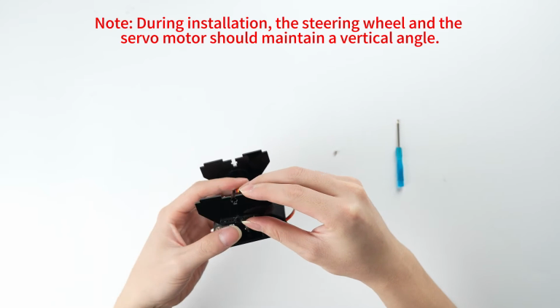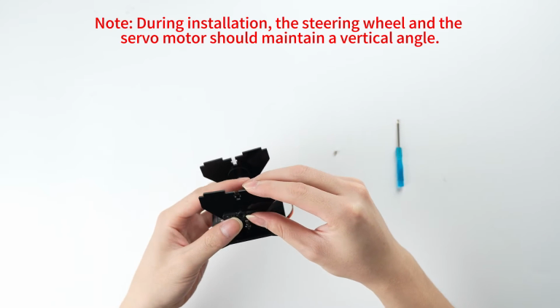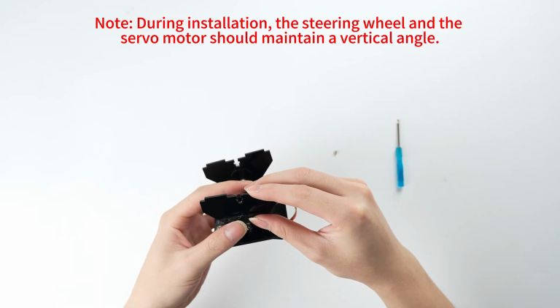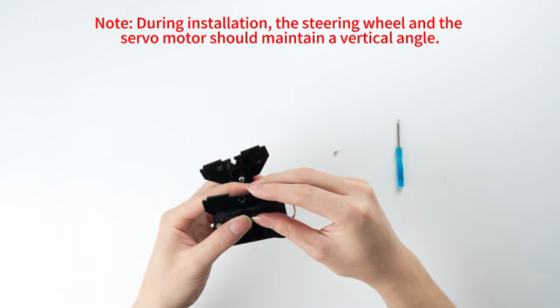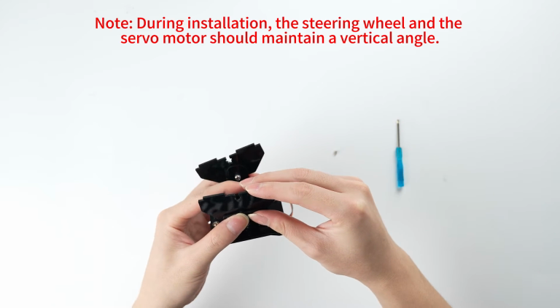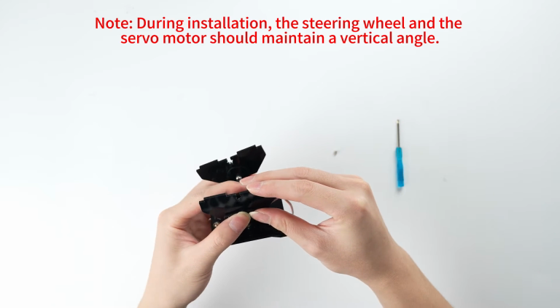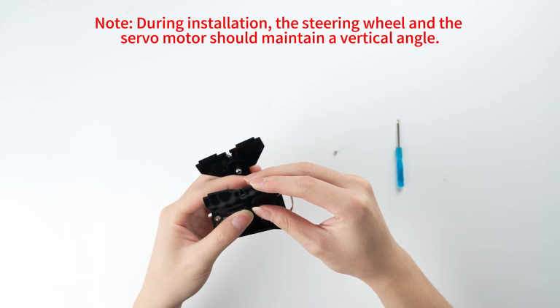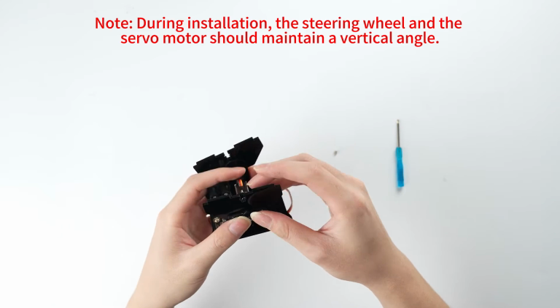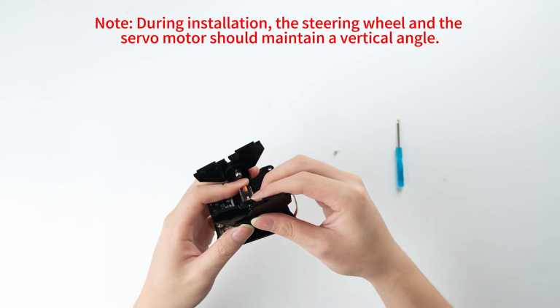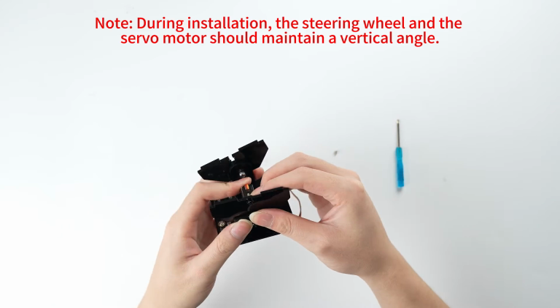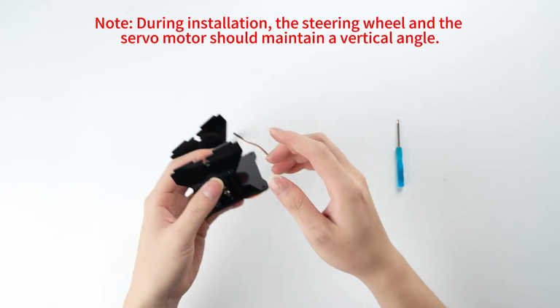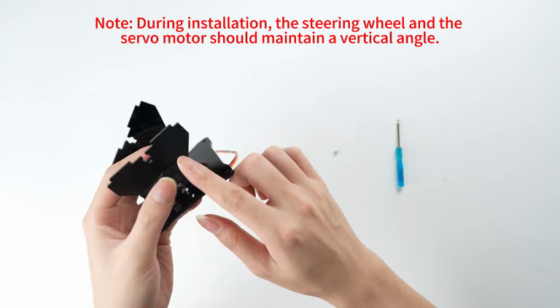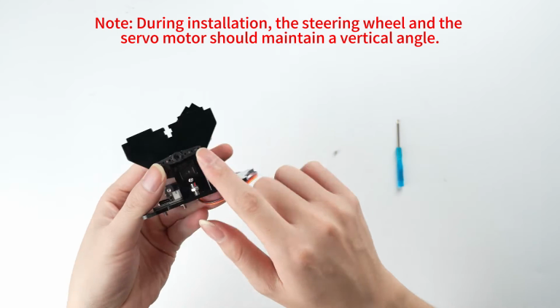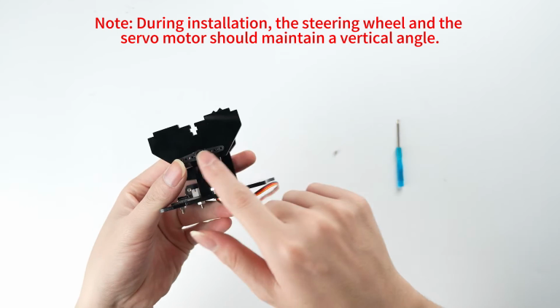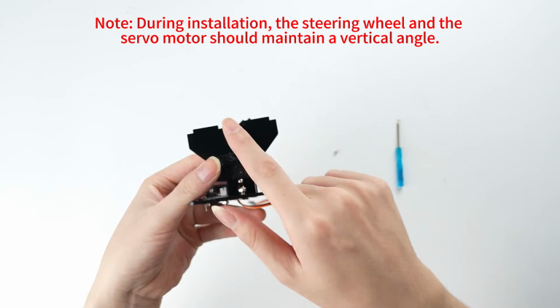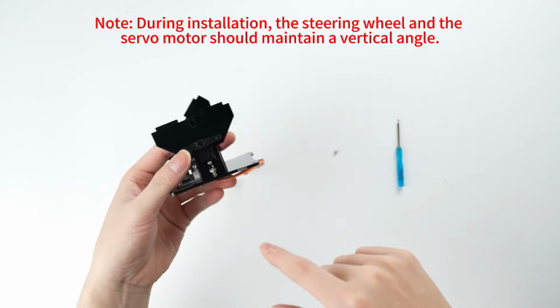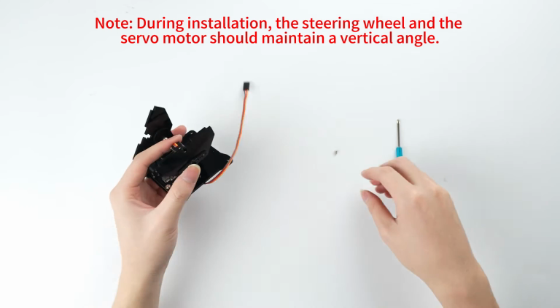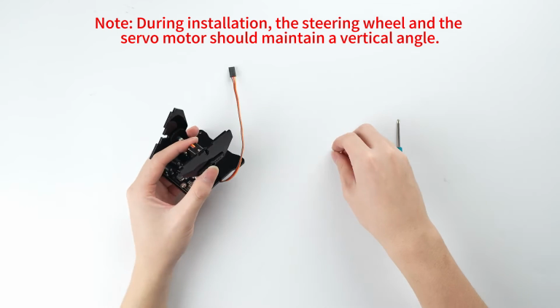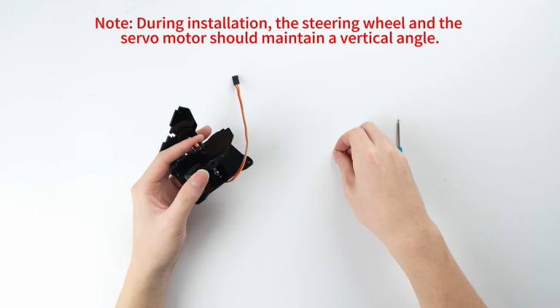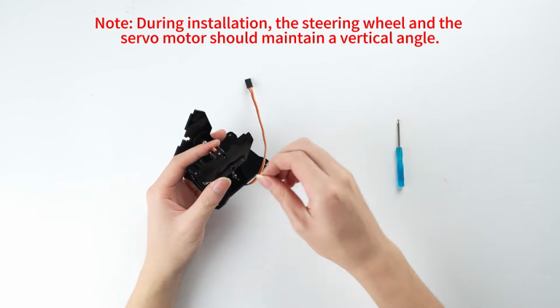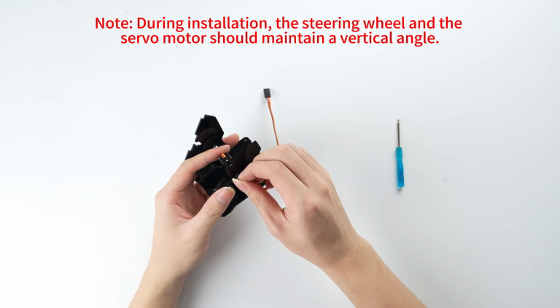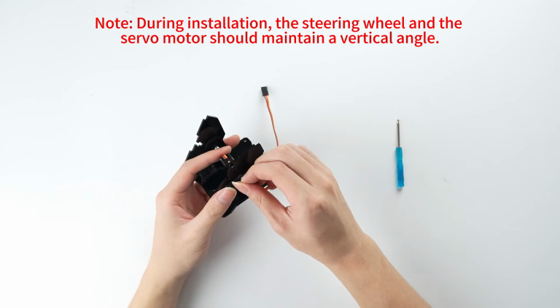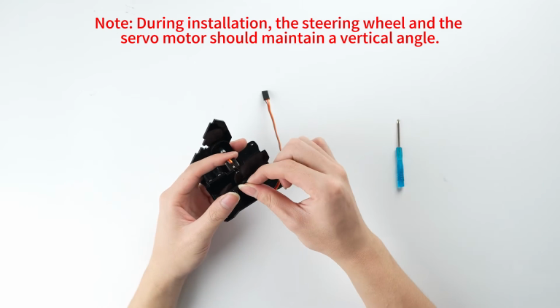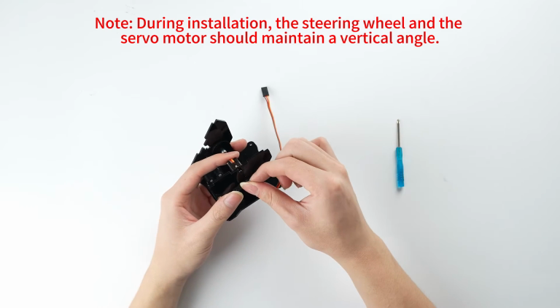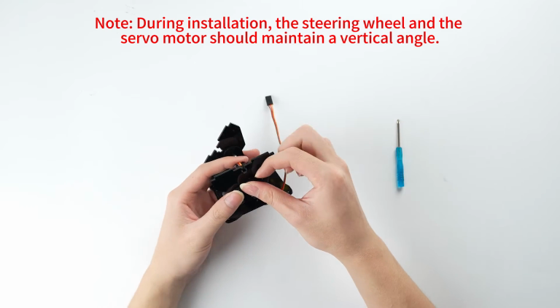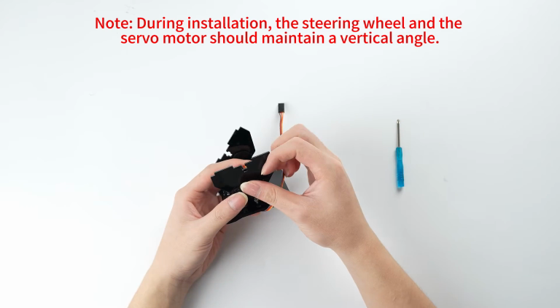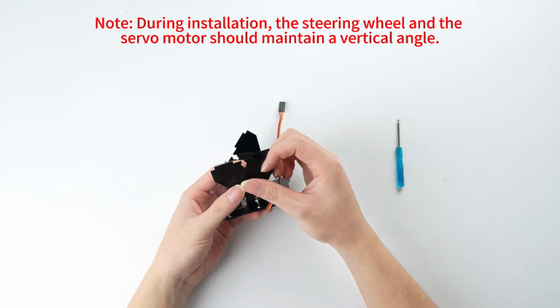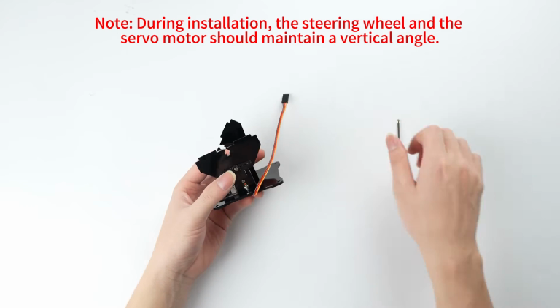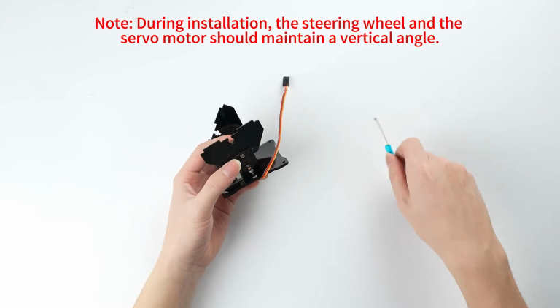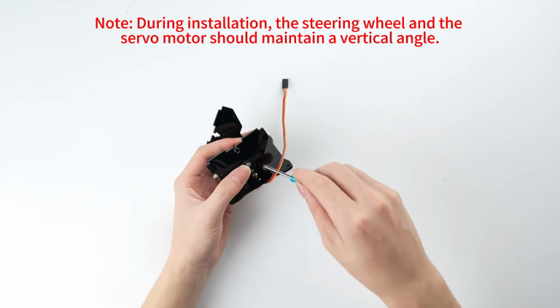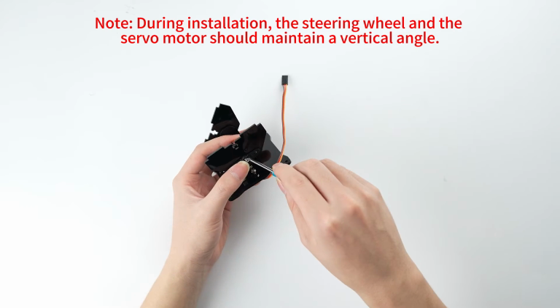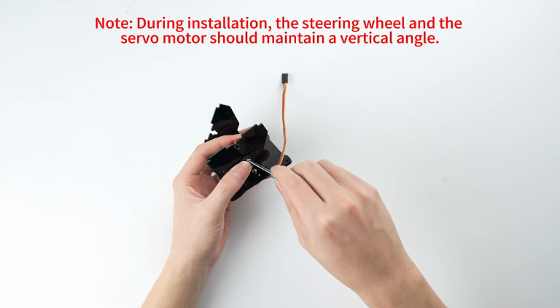Note: during installation, the steering wheel and the servo motor should maintain a vertical angle.